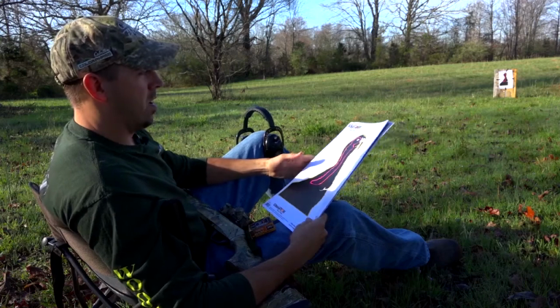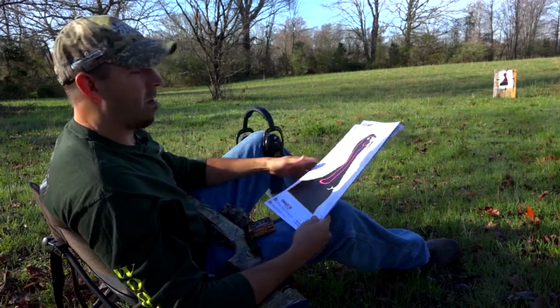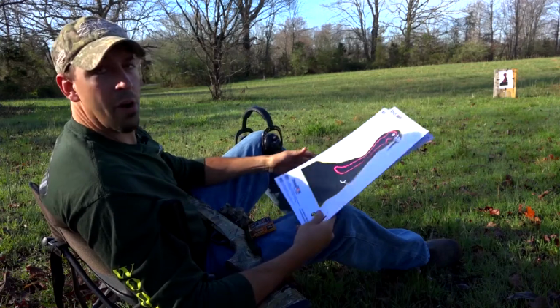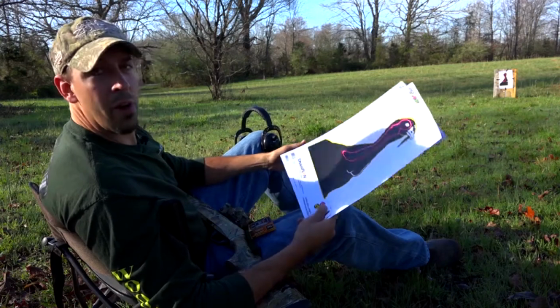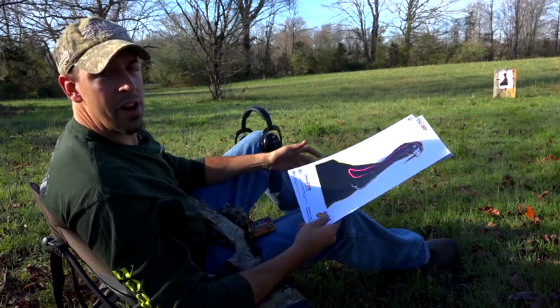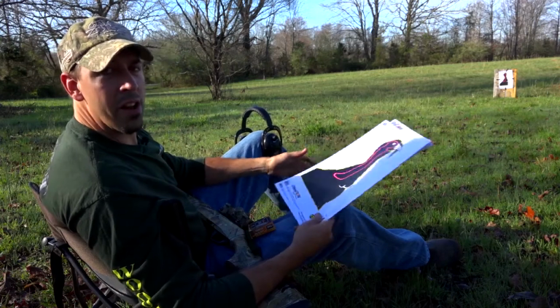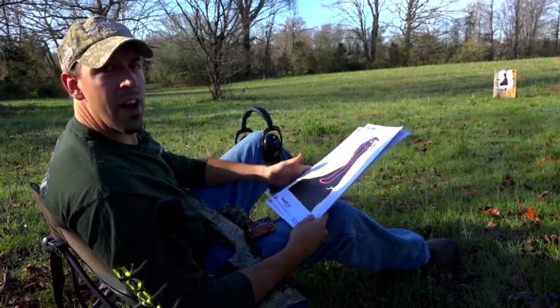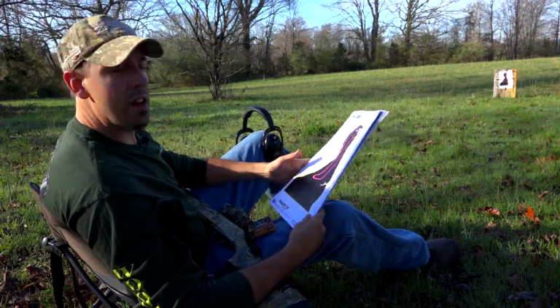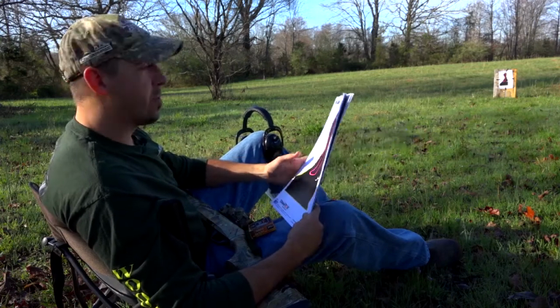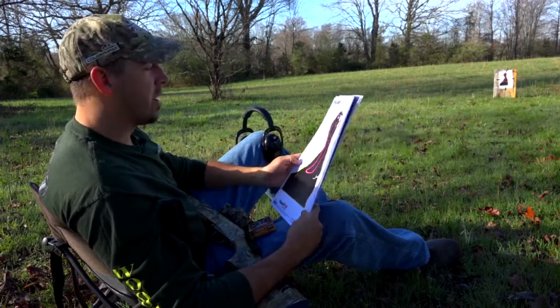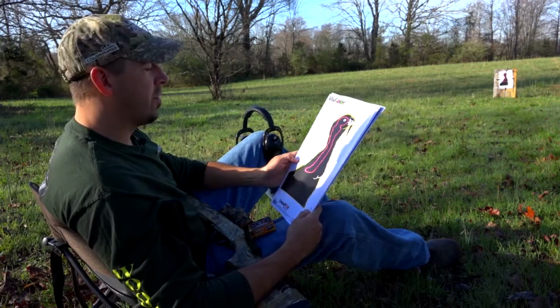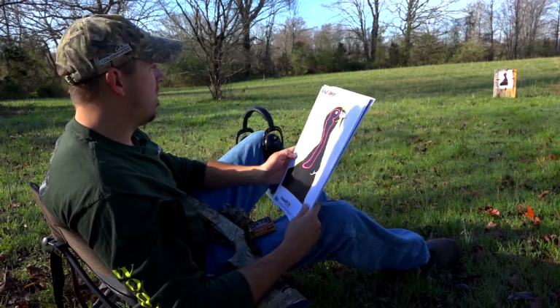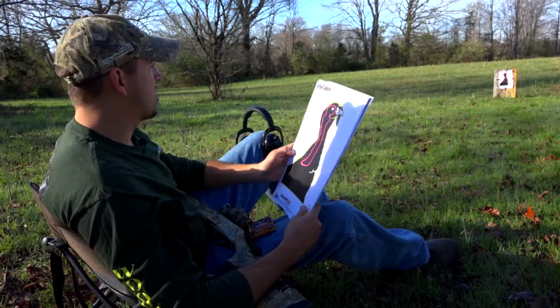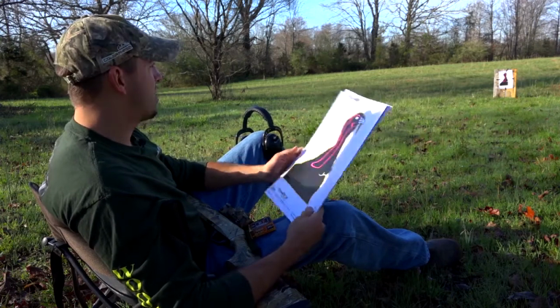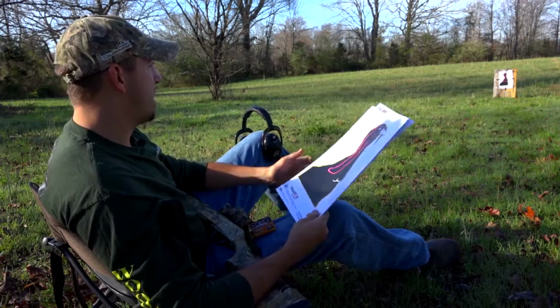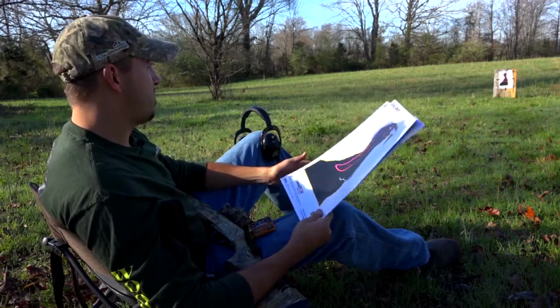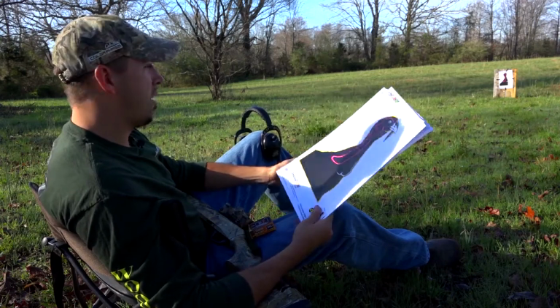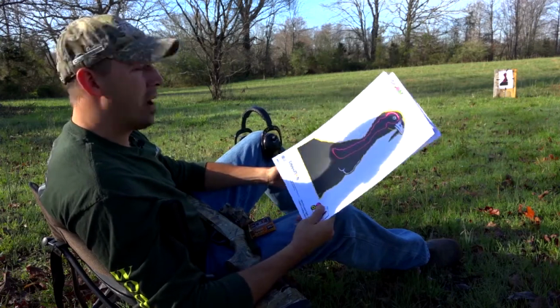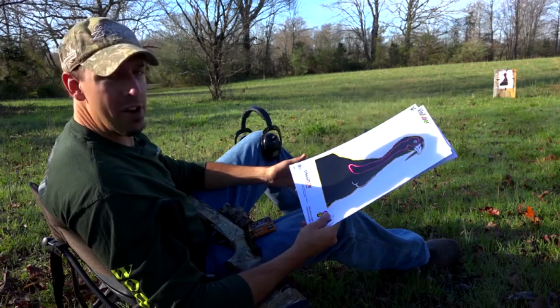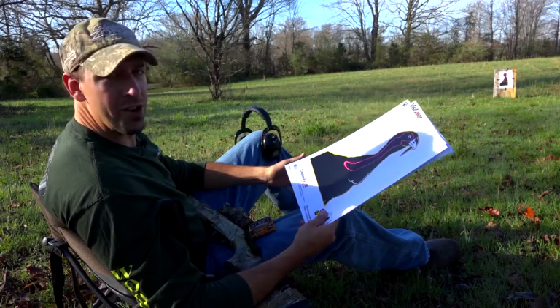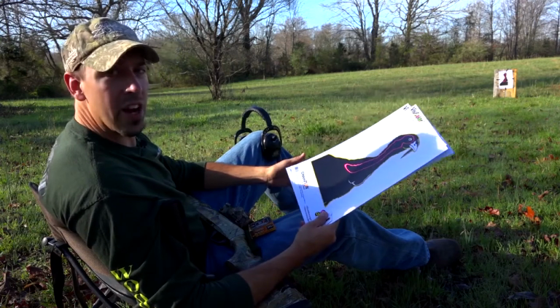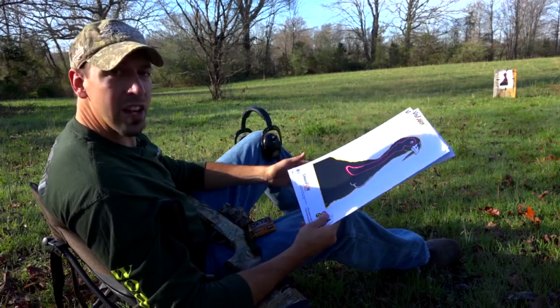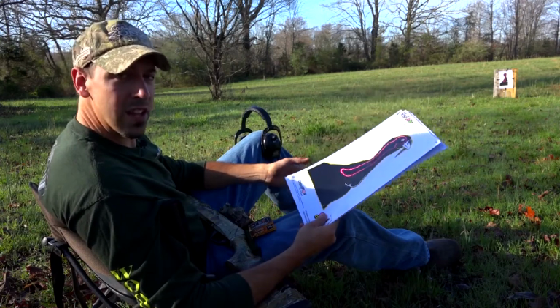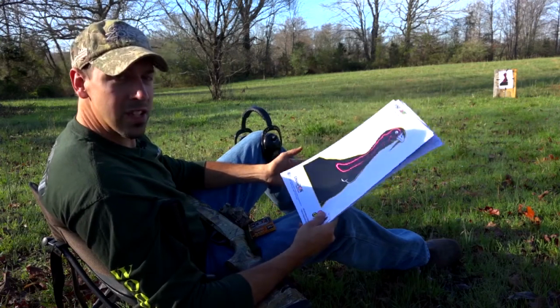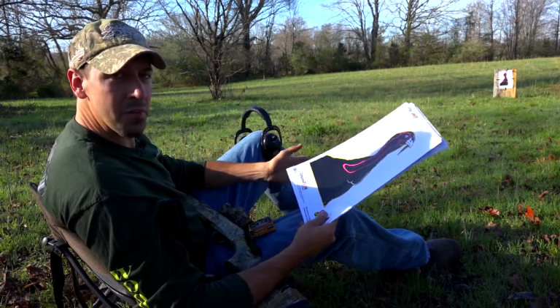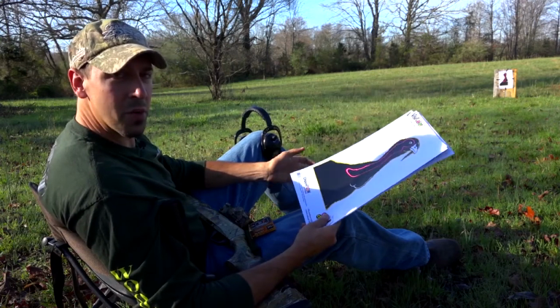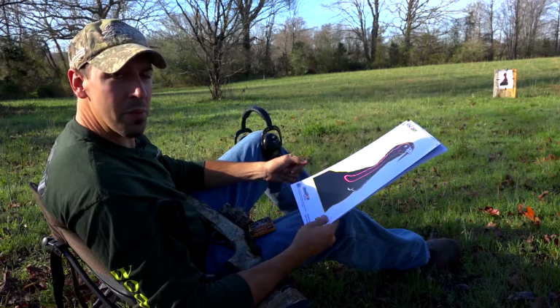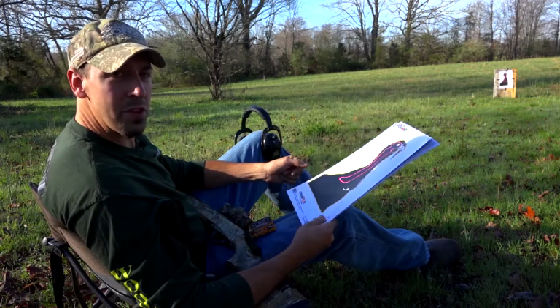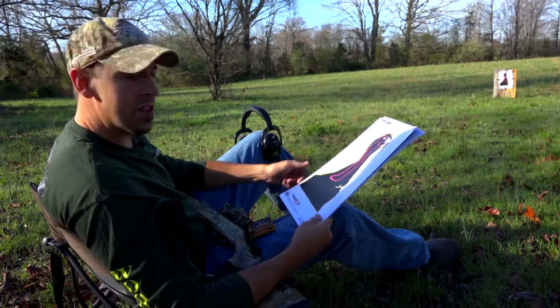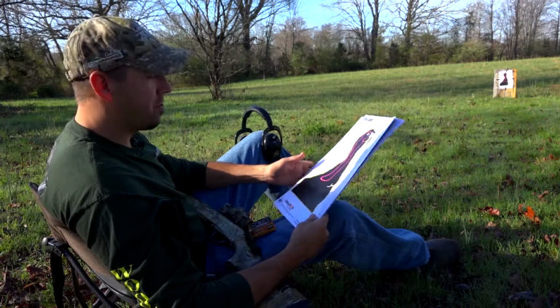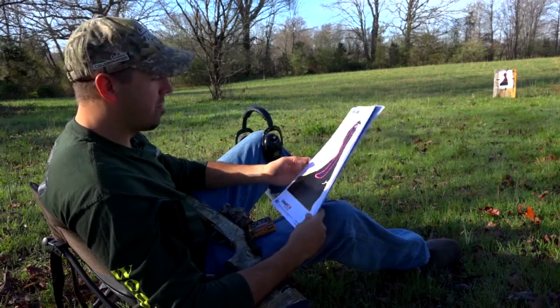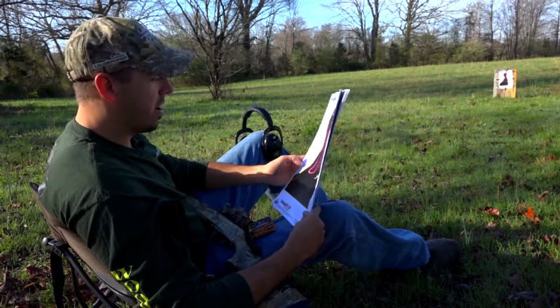All right, we're out here today. We're going to give you some tips on patterning your shotgun and some of the equipment you need to do that.